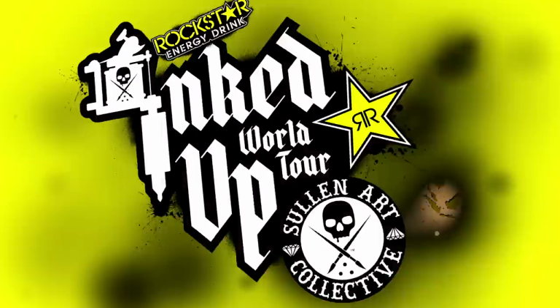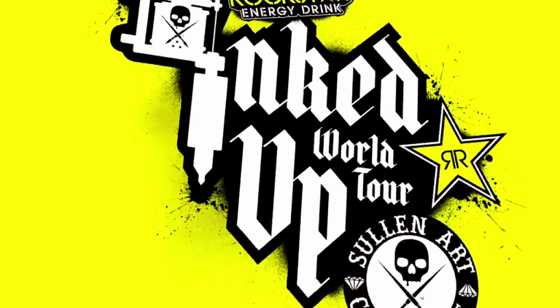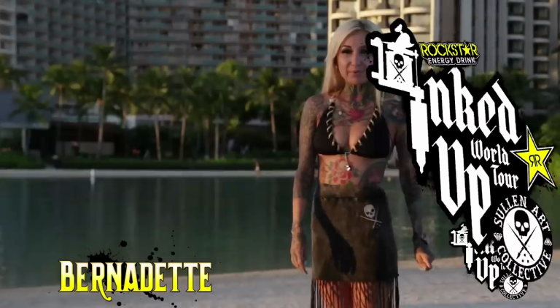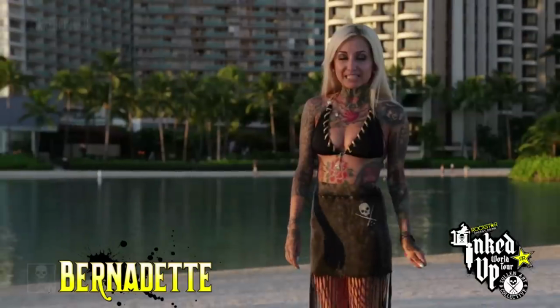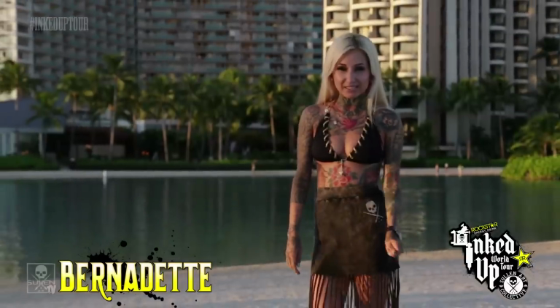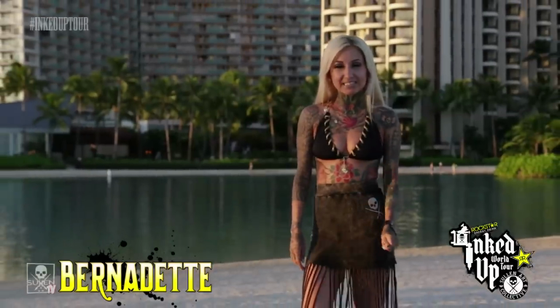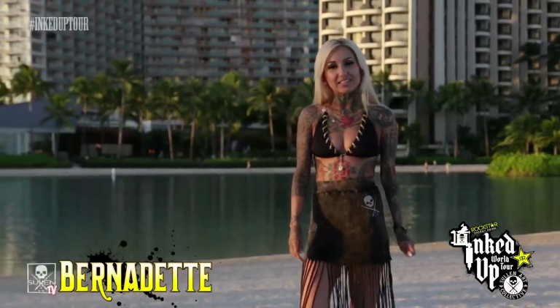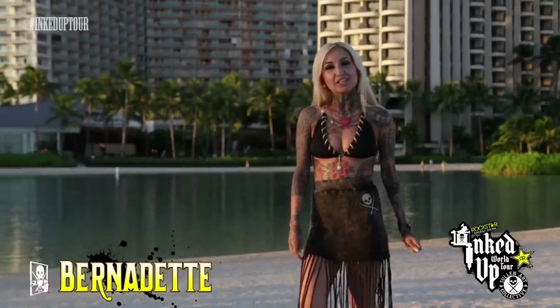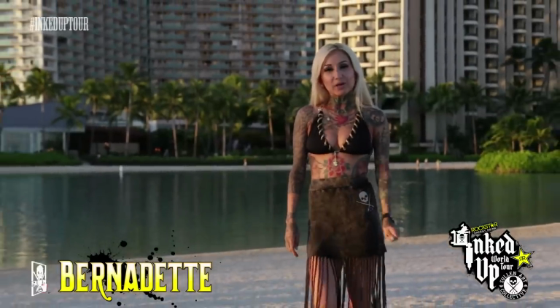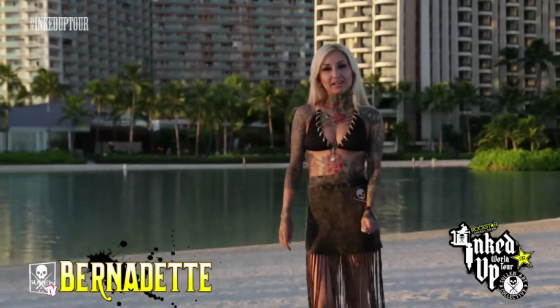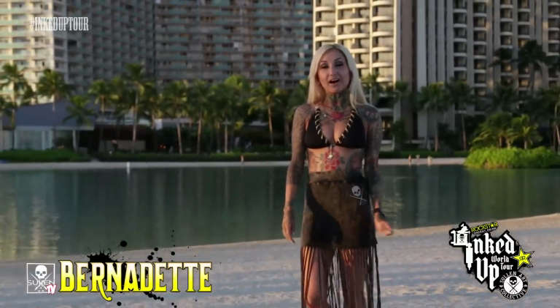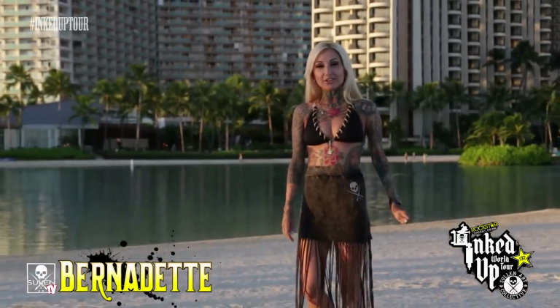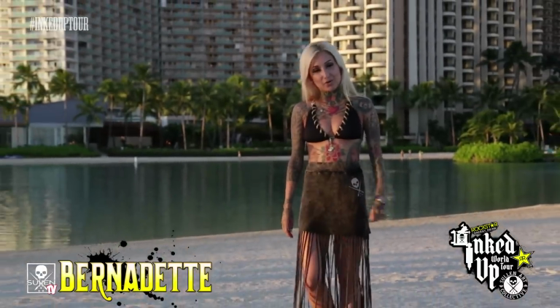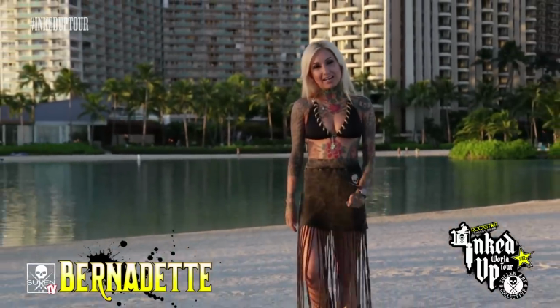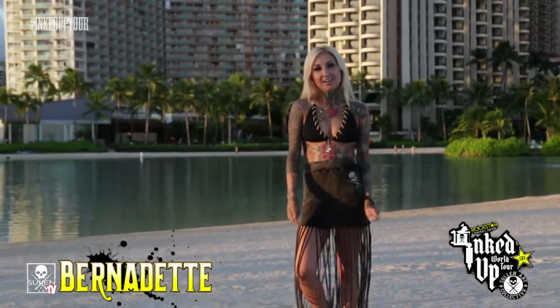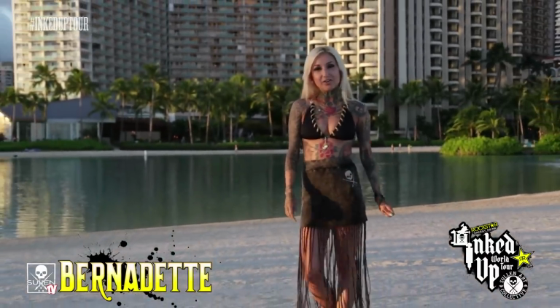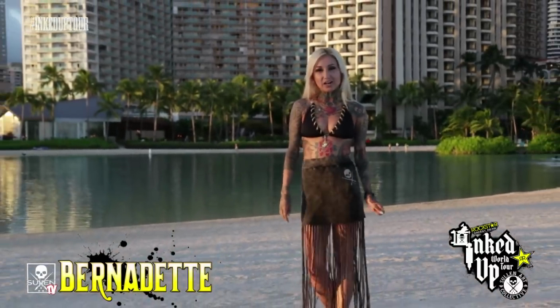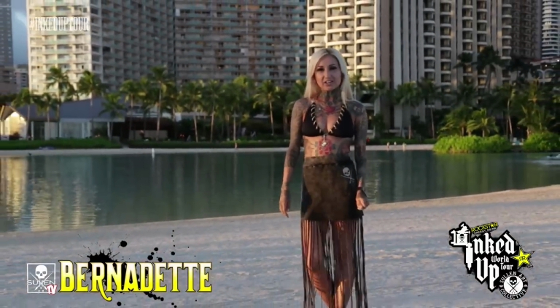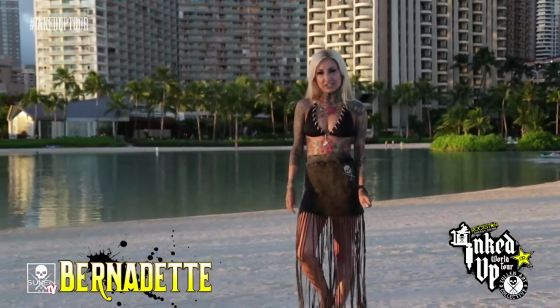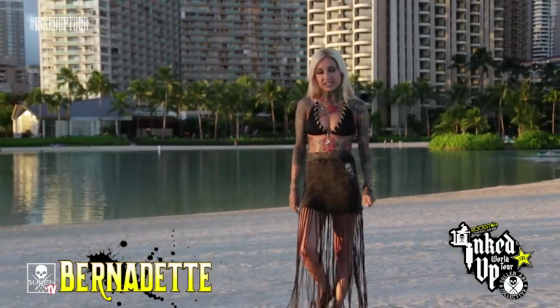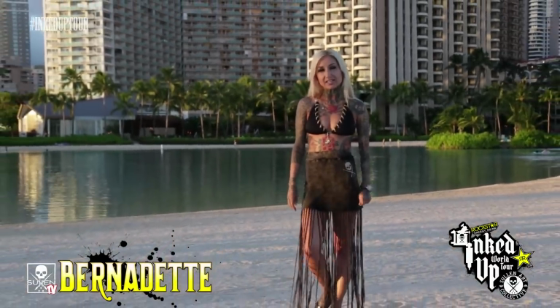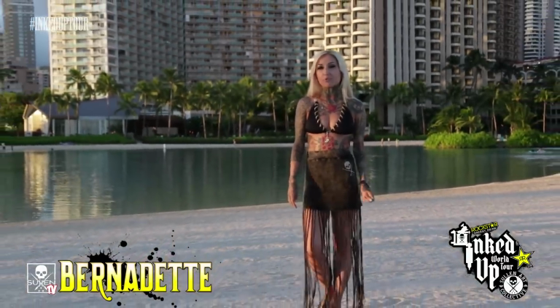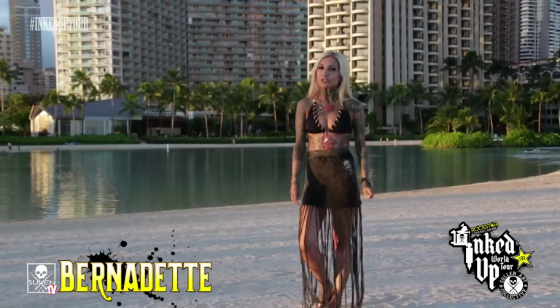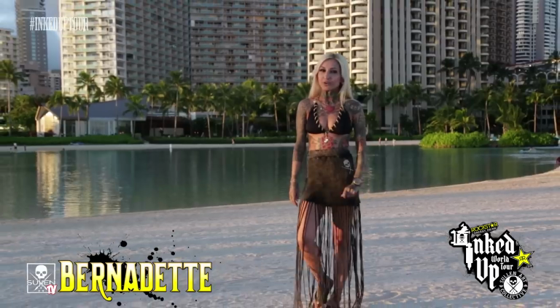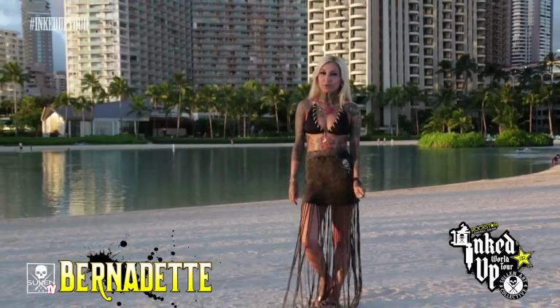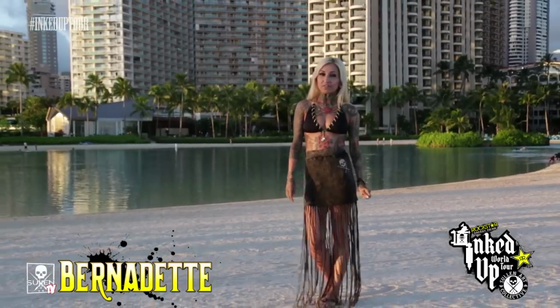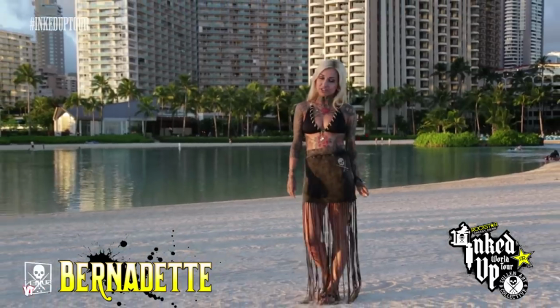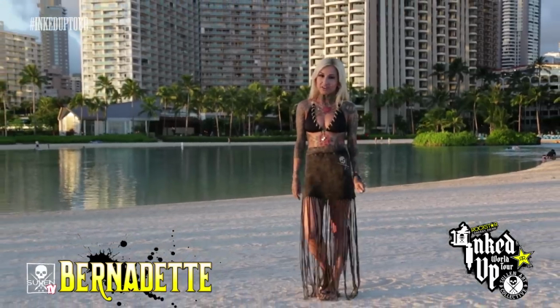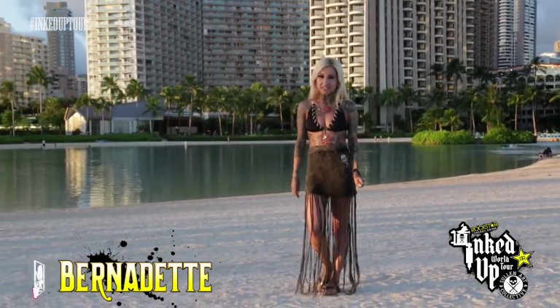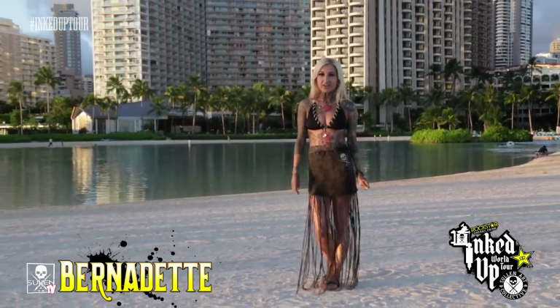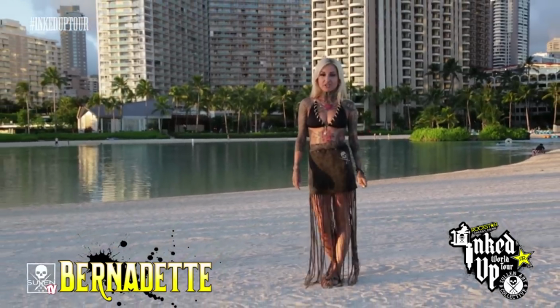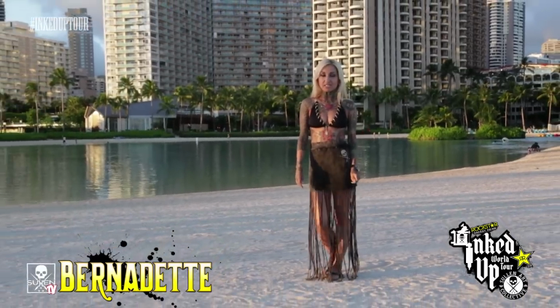Hi, I'm Bernadette with Cellline TV. We're here in Honolulu, Hawaii on the Rockstar Energy Drink Inked Up World Tour with our featured artist, Carlos Torres.